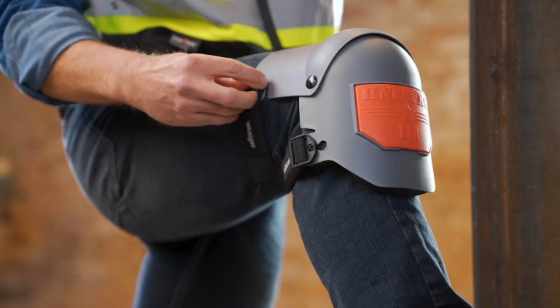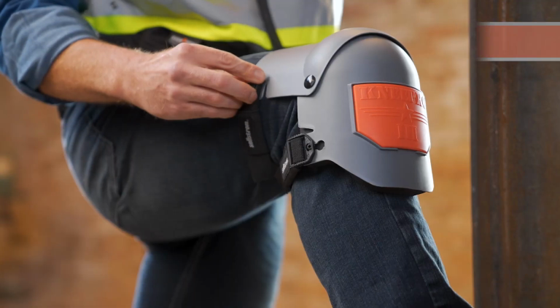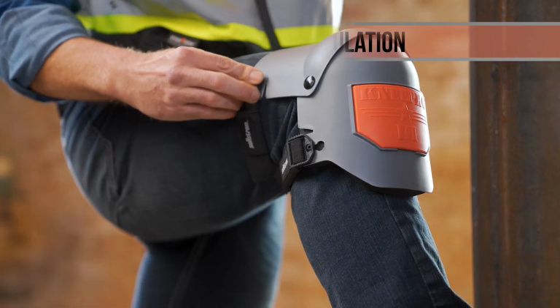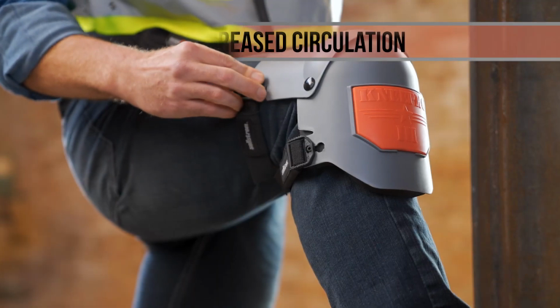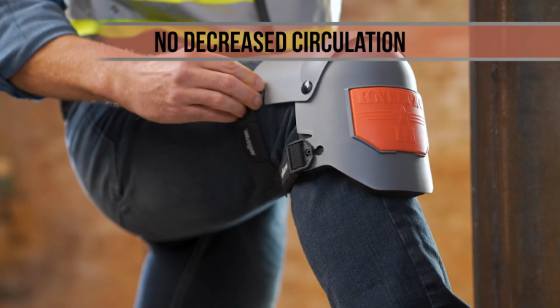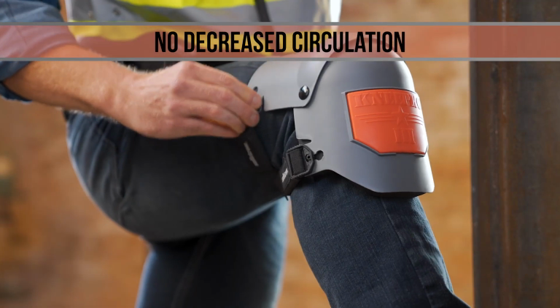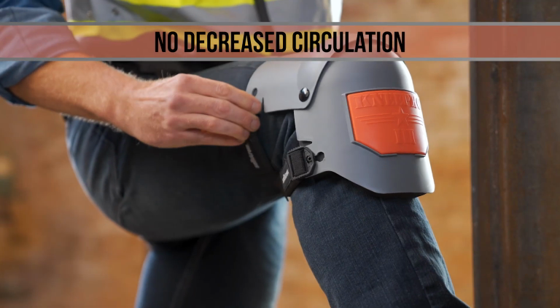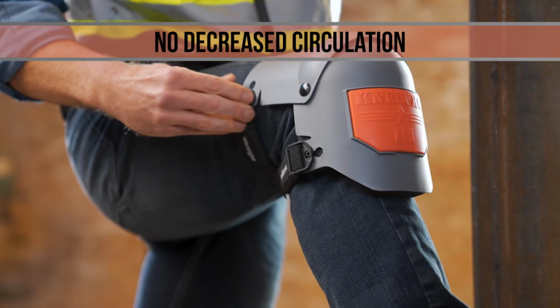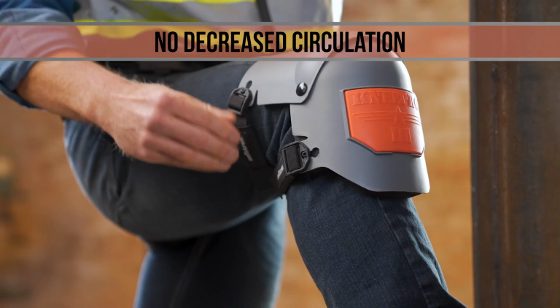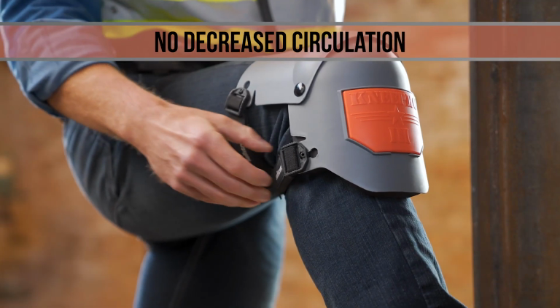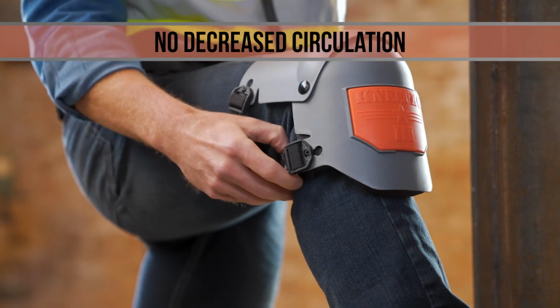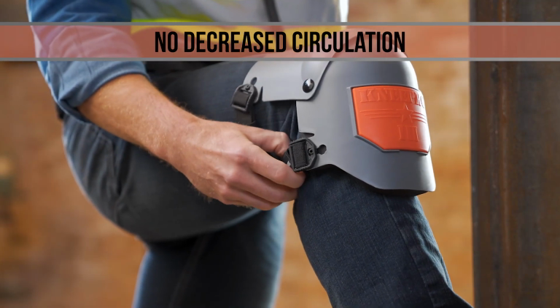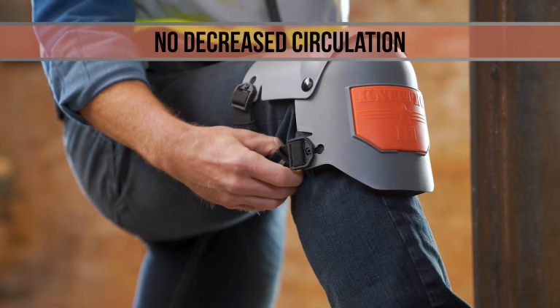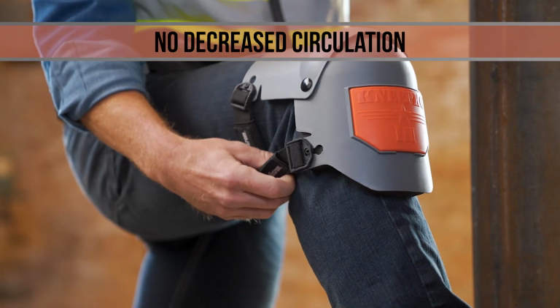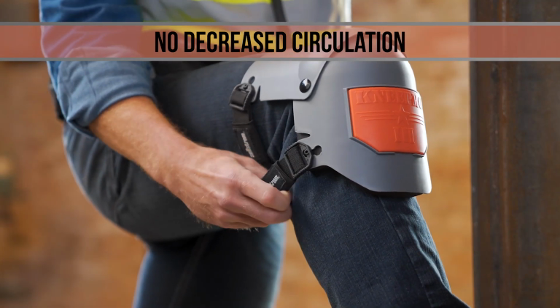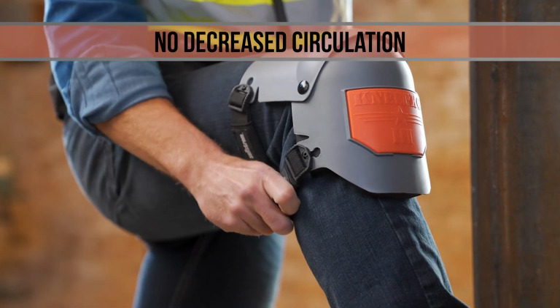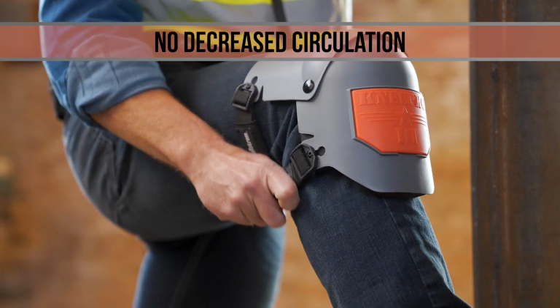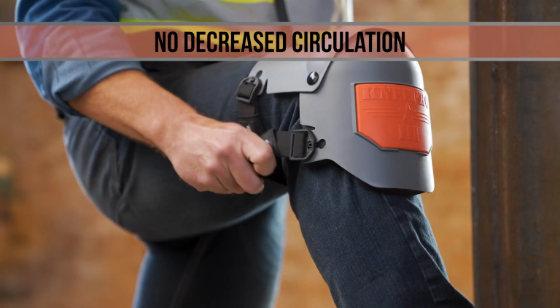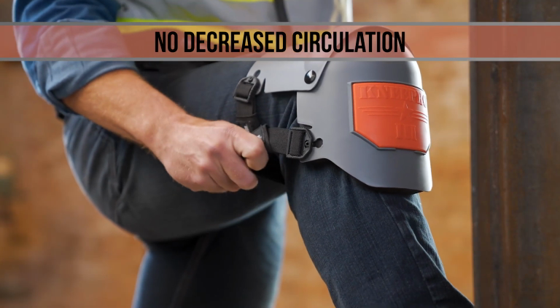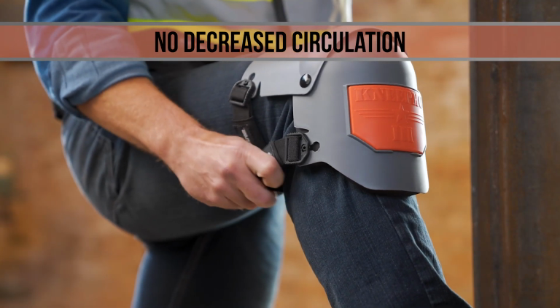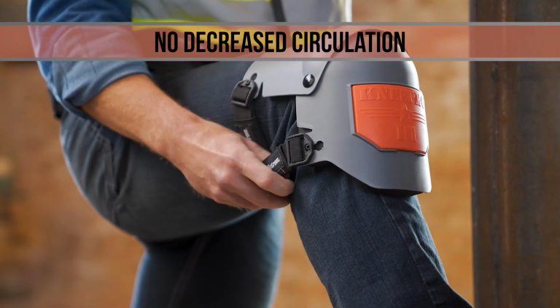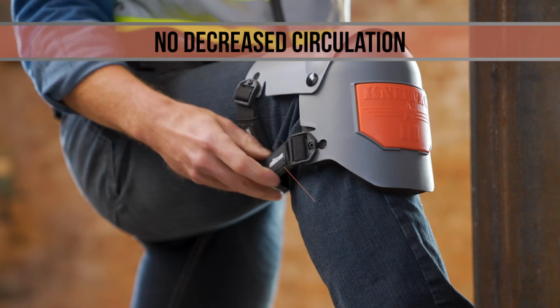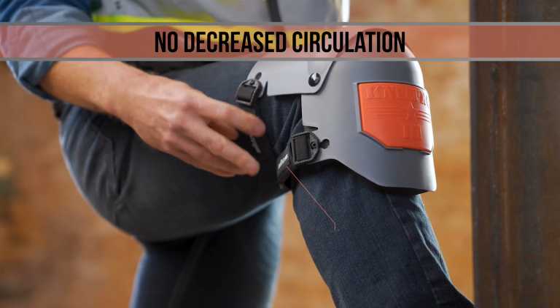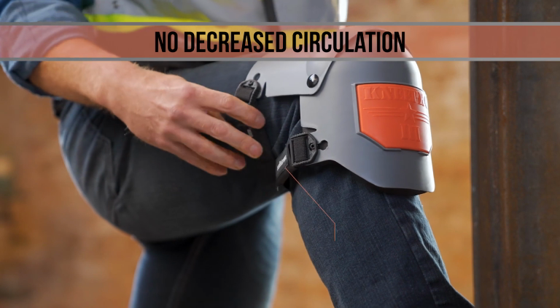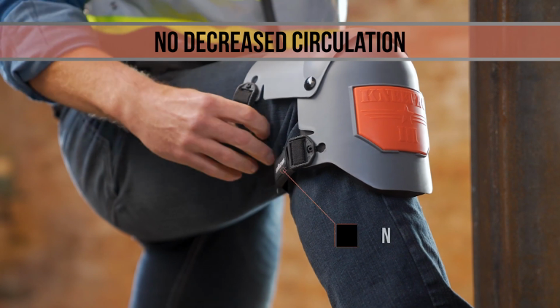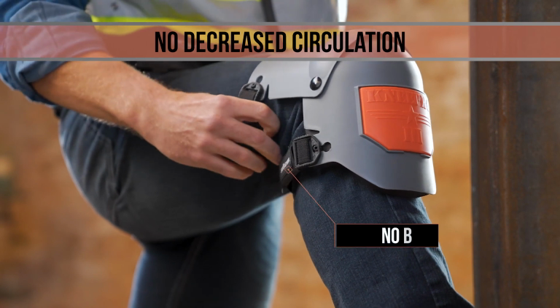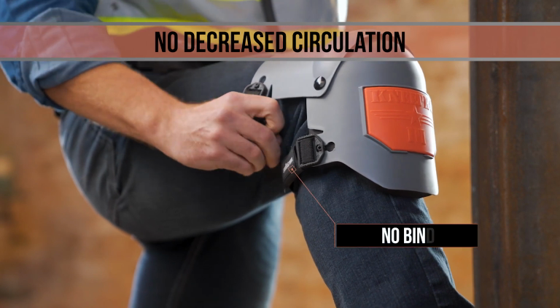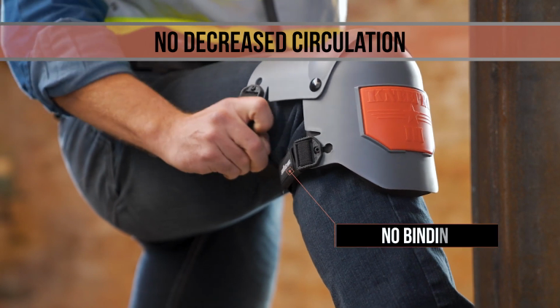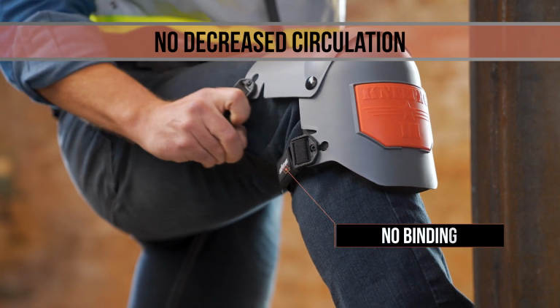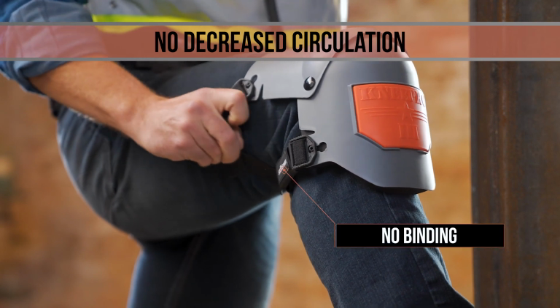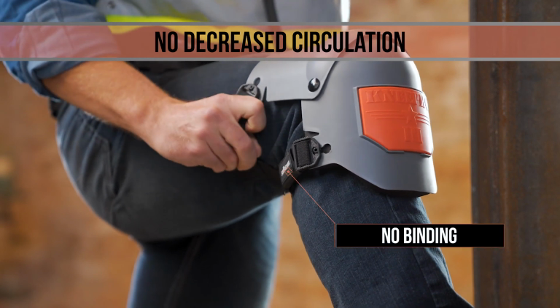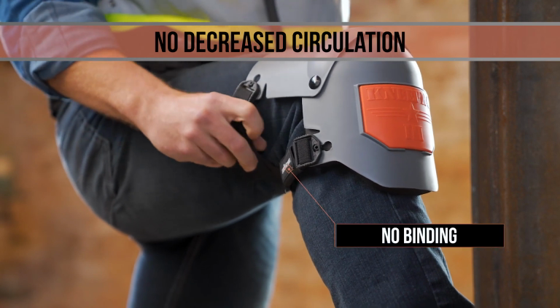Specially designed speed clips lock into place for easy wearing, while extra wide woven straps stay positioned well above and below the knee.